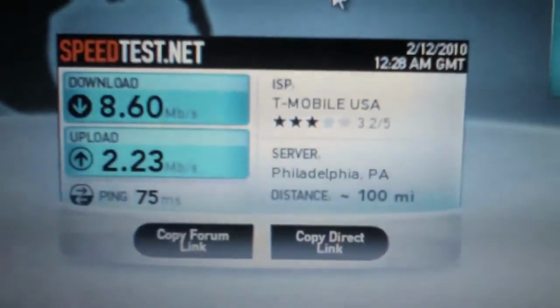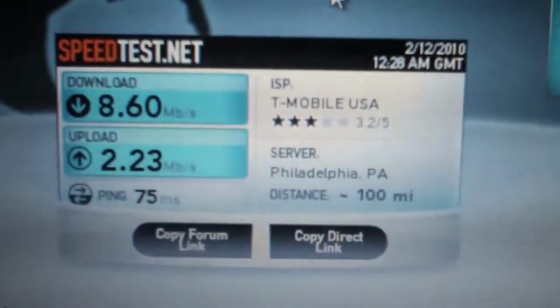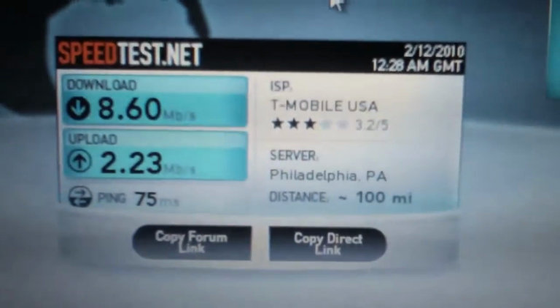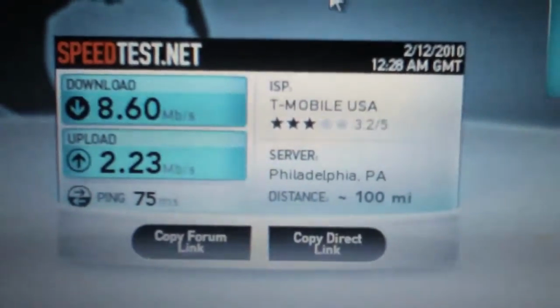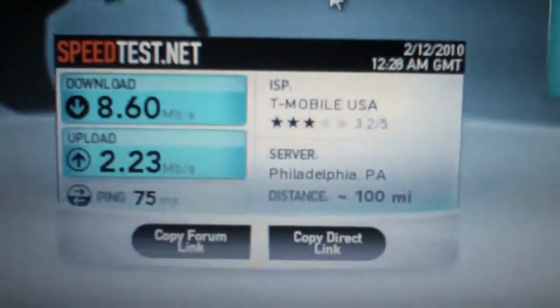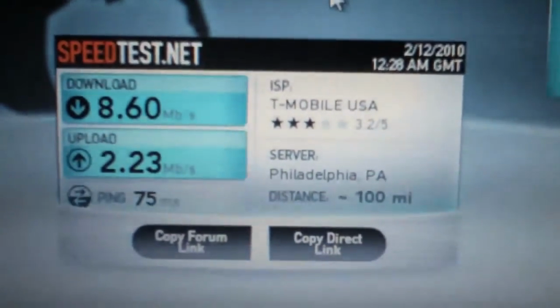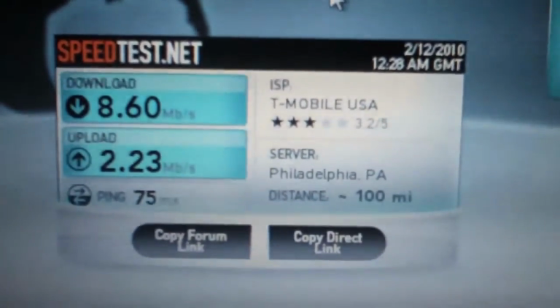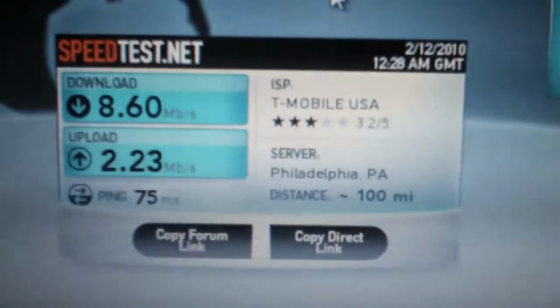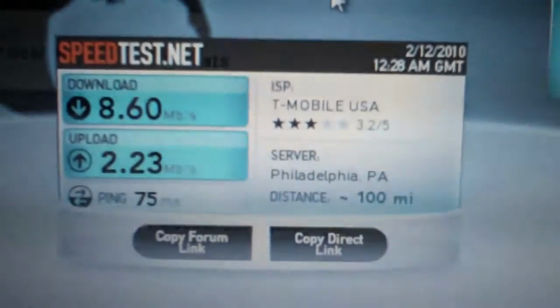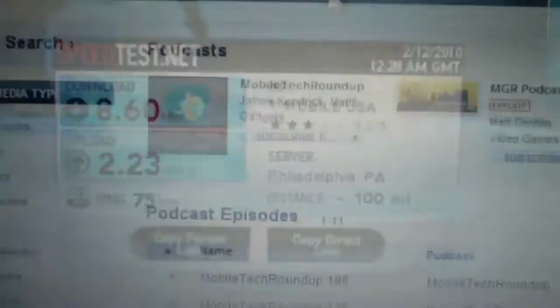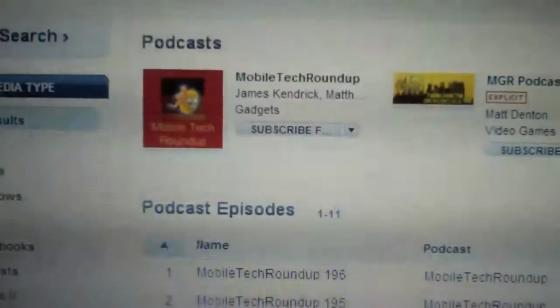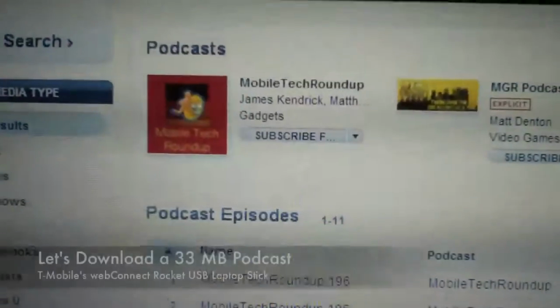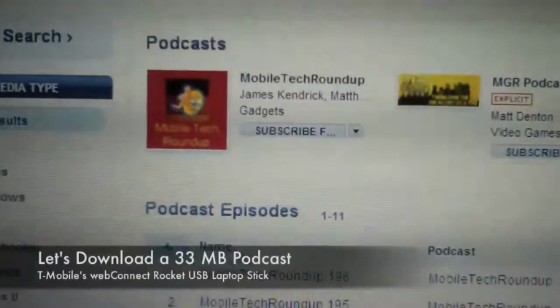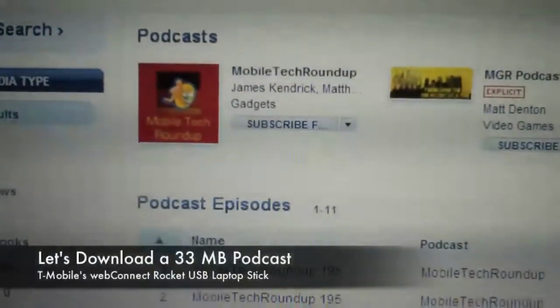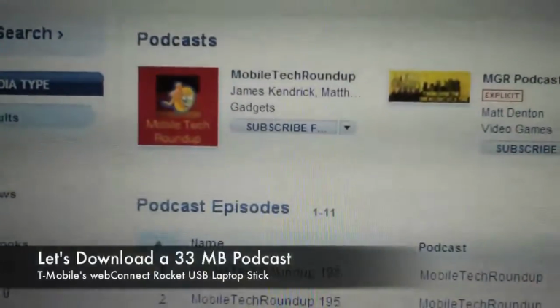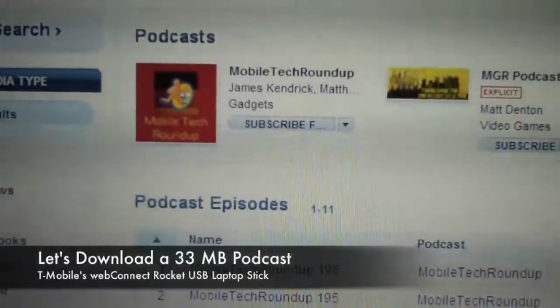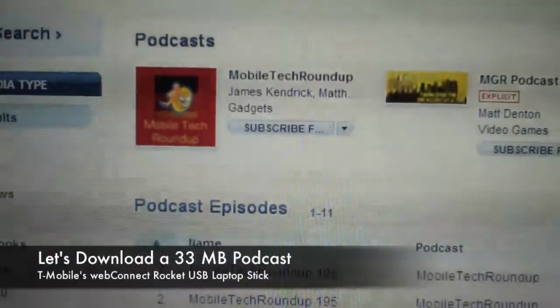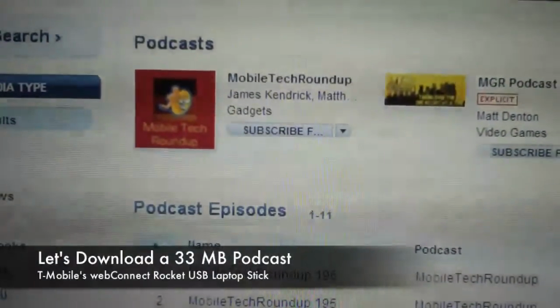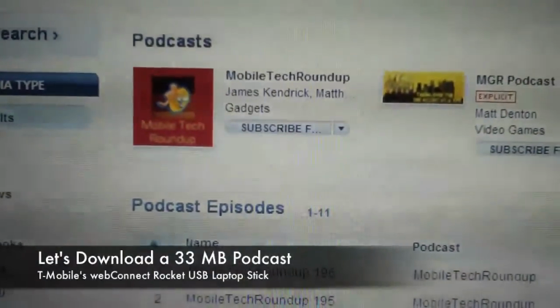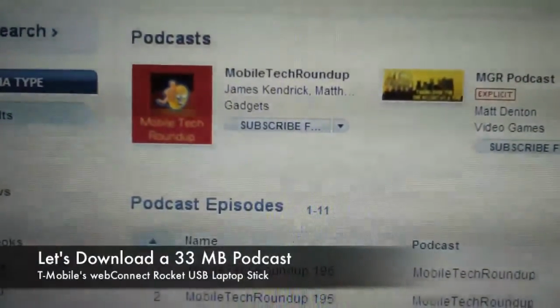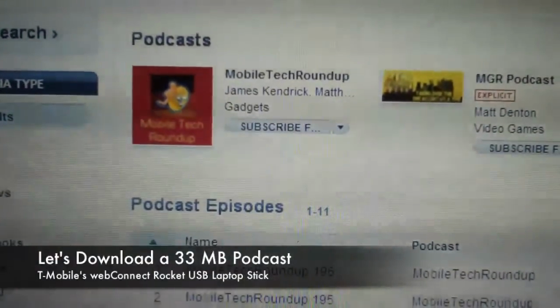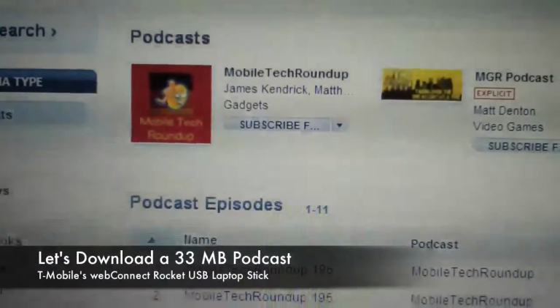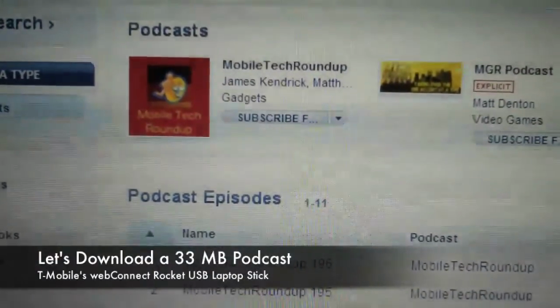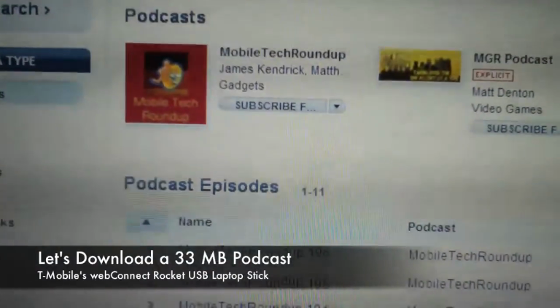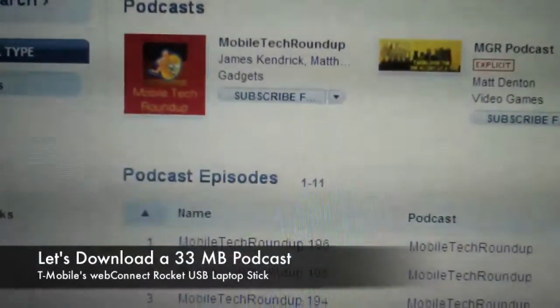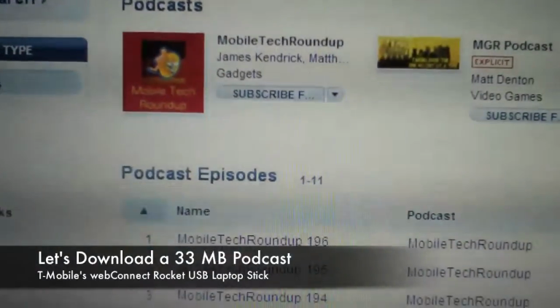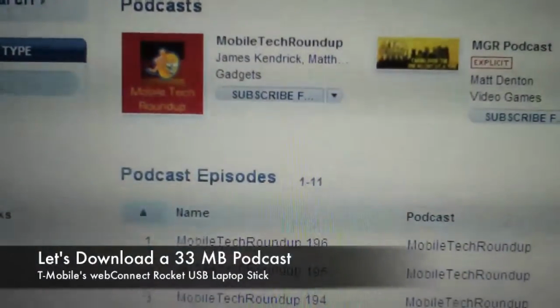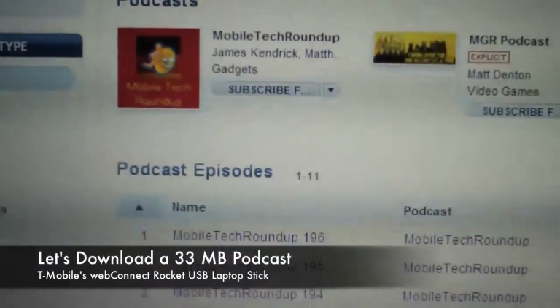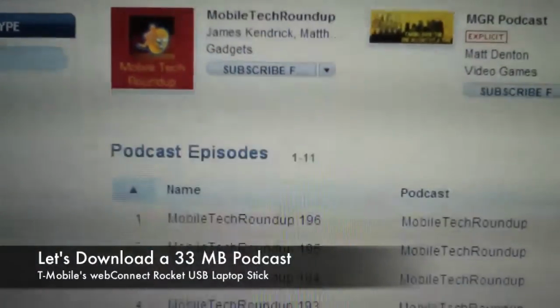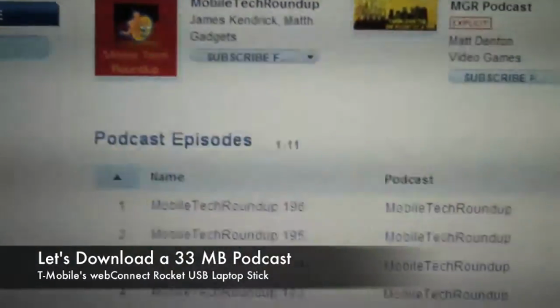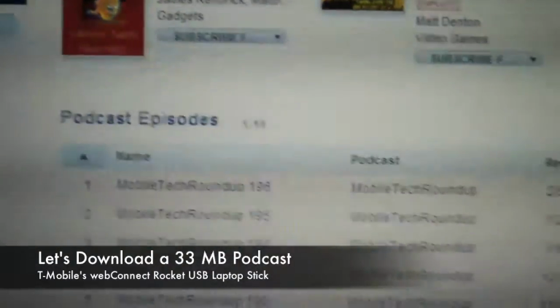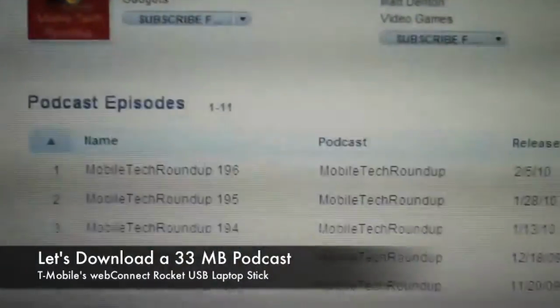I'll do a bunch more and average it out. Let's go do something with this fast connection, like grab a podcast.